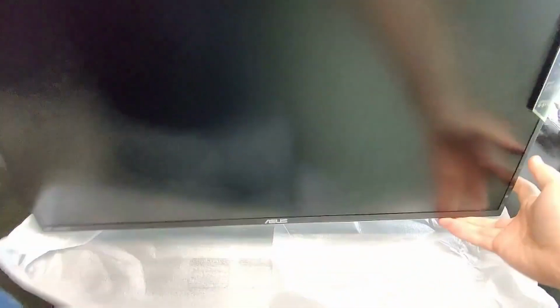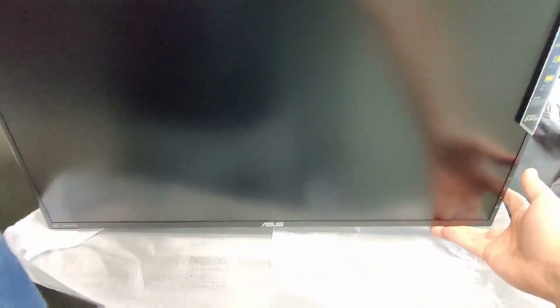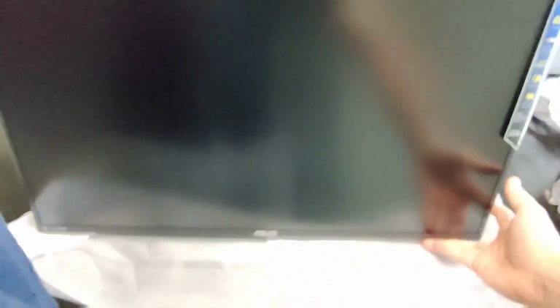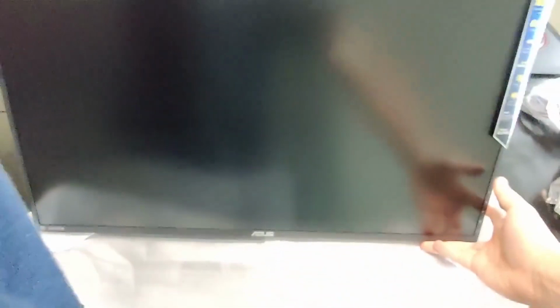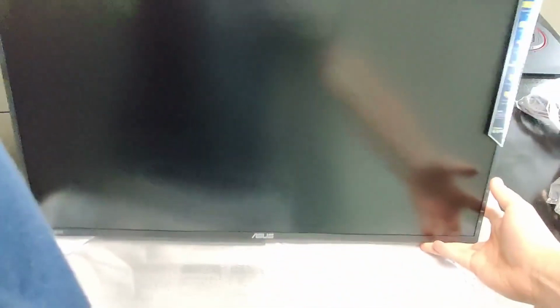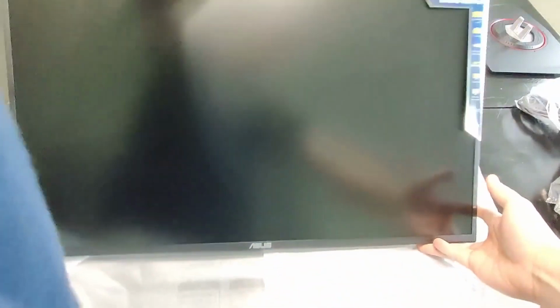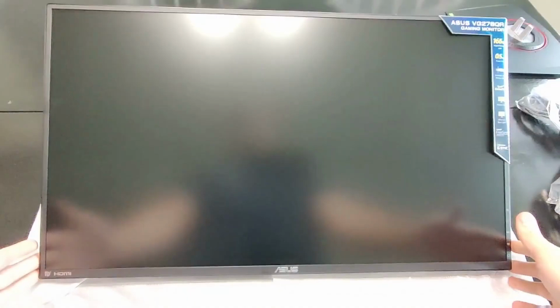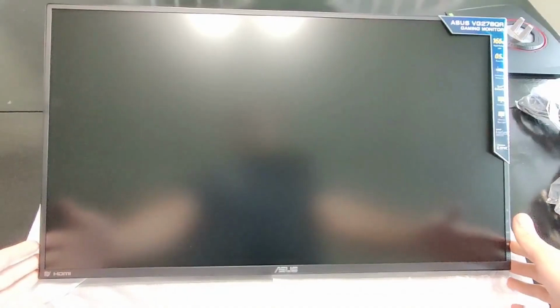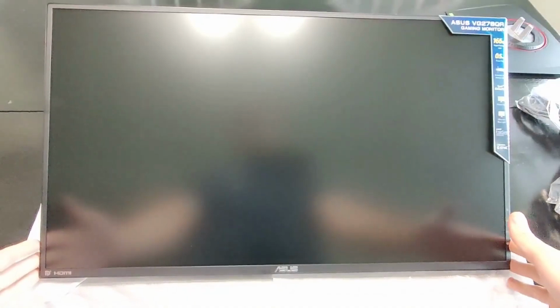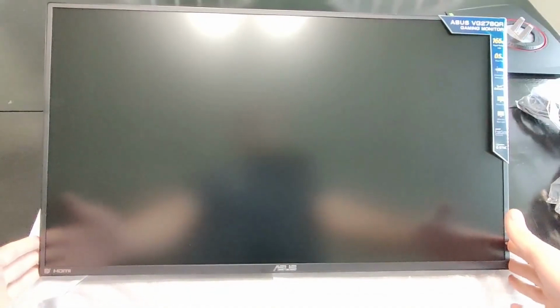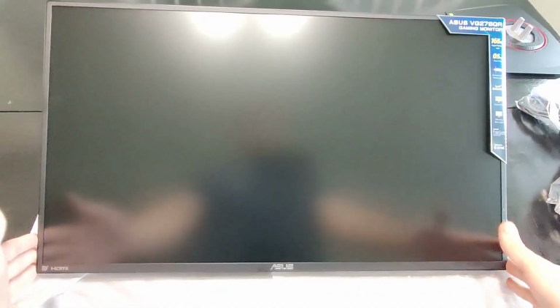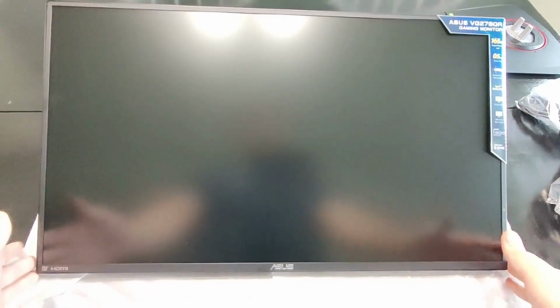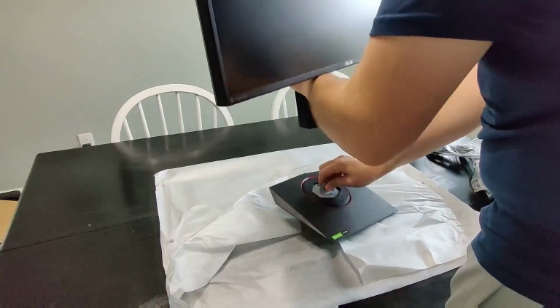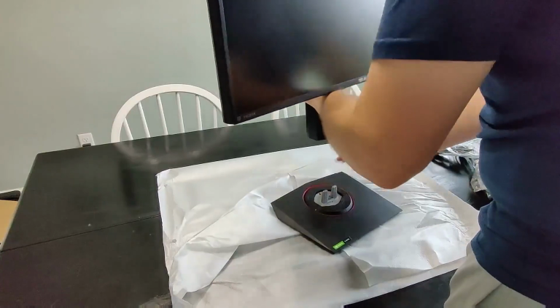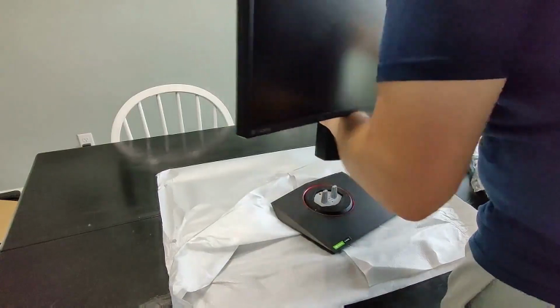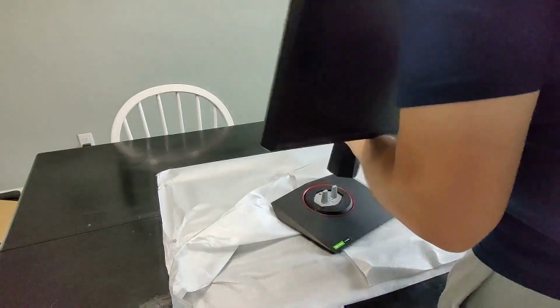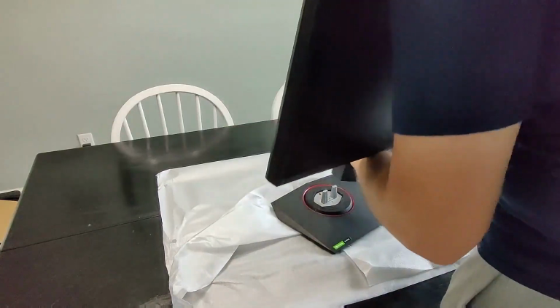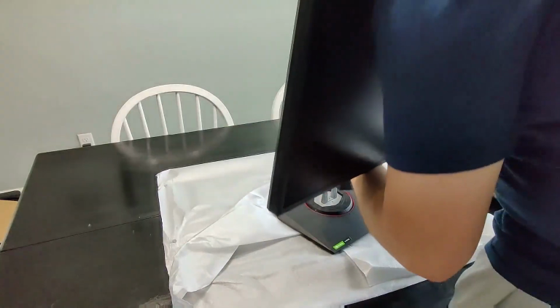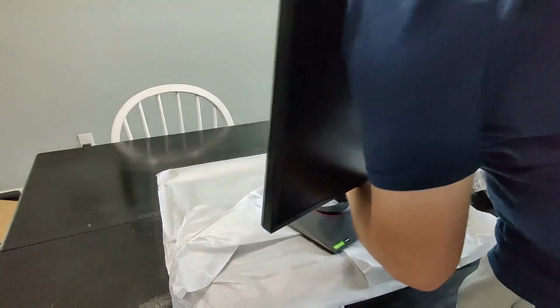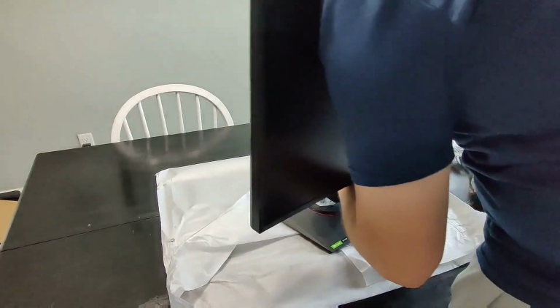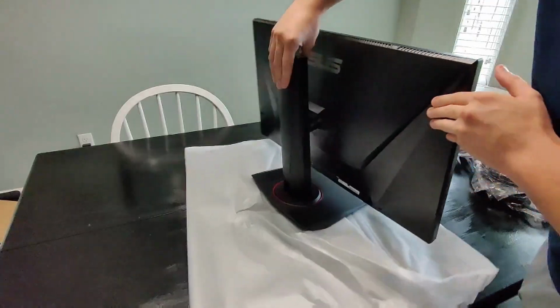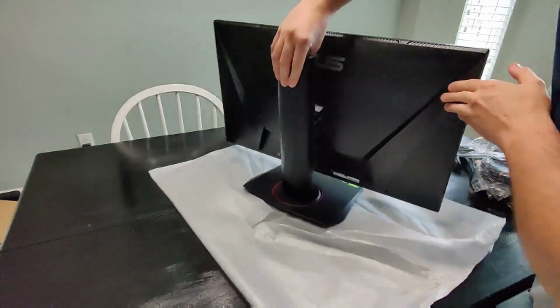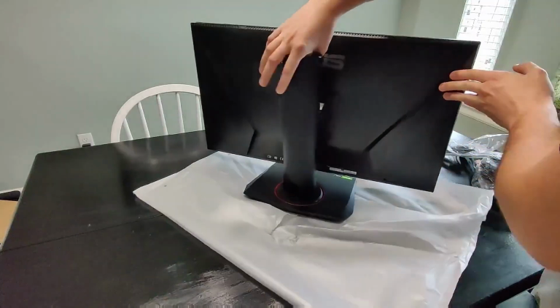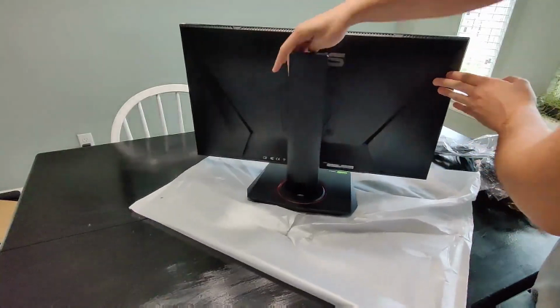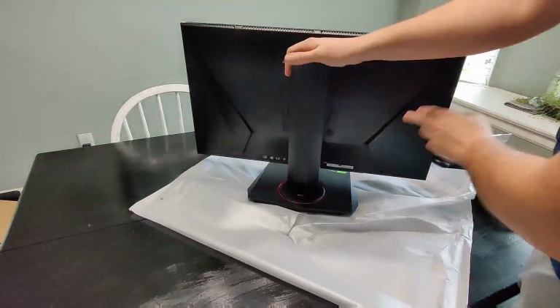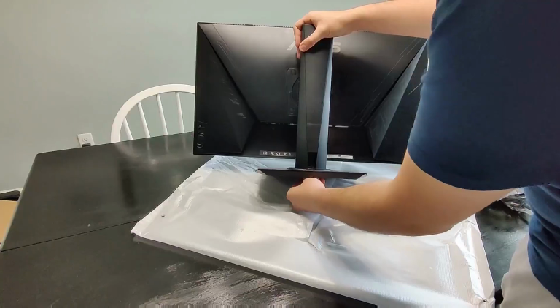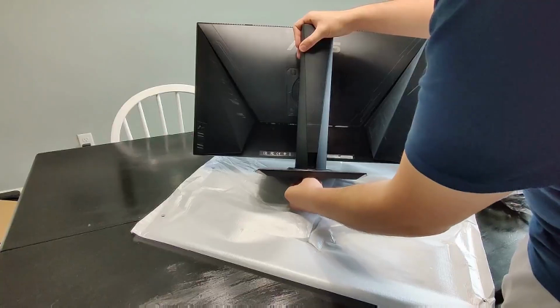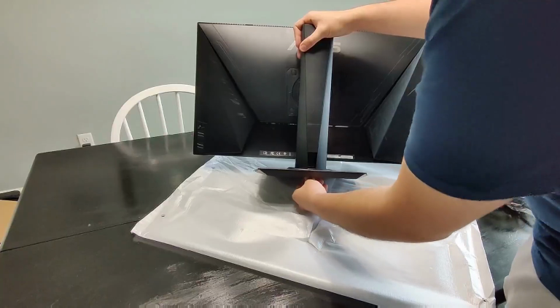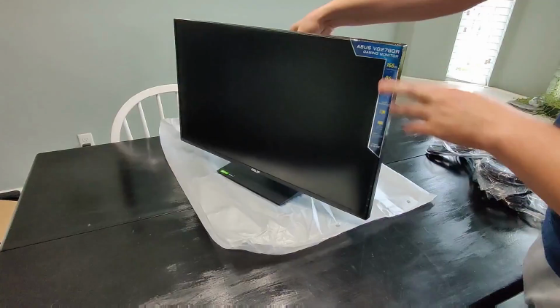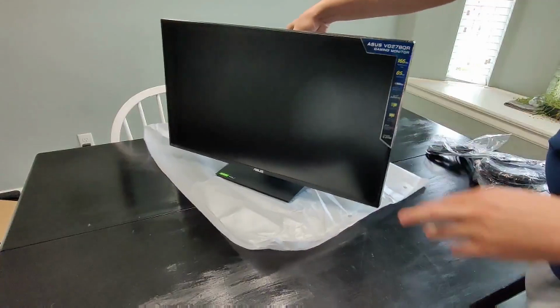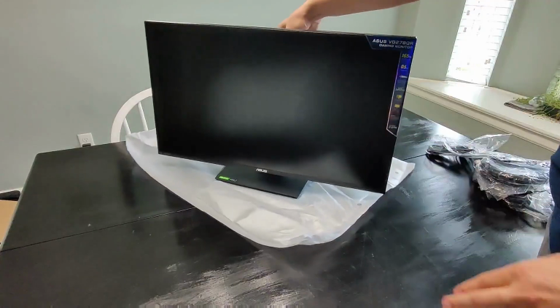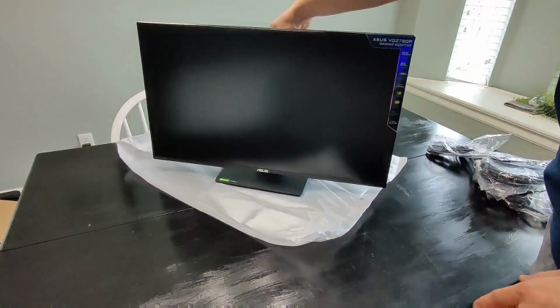It's super simple to put together. You pretty much just set it on top of the stand and at the bottom it screws in — just twist it together and it's that quick.